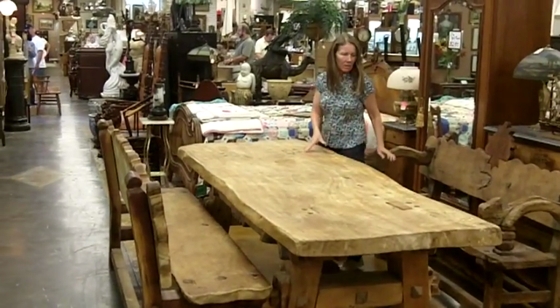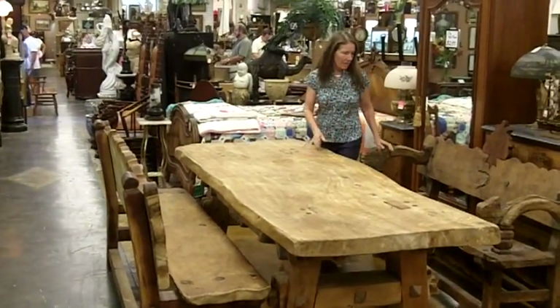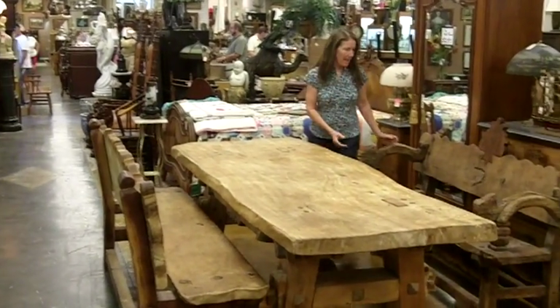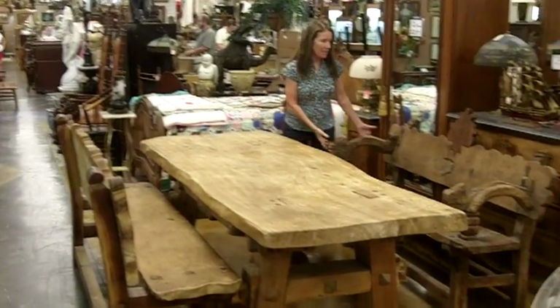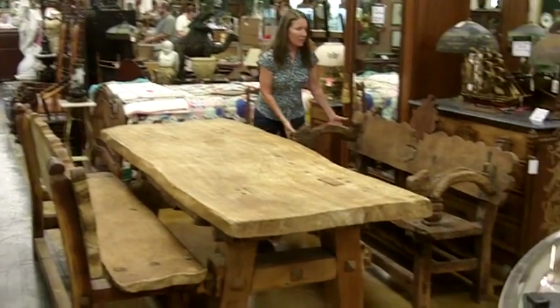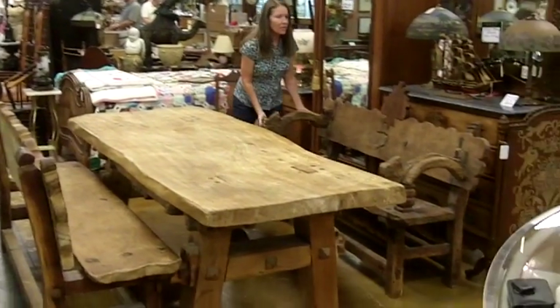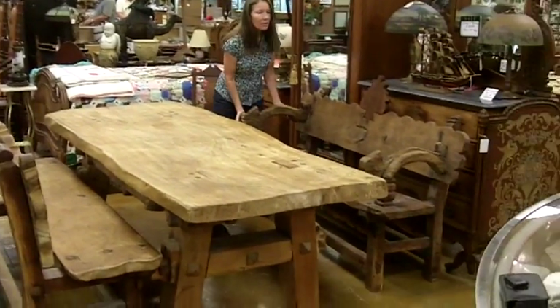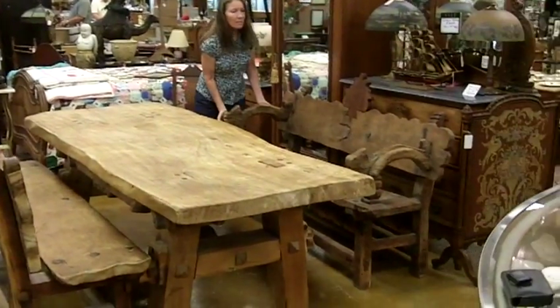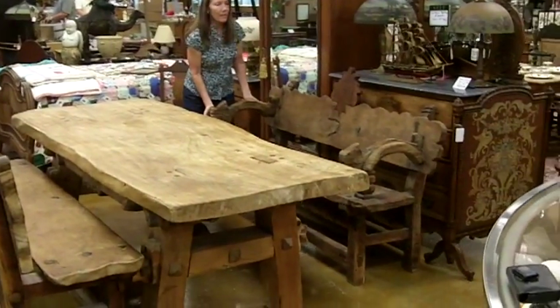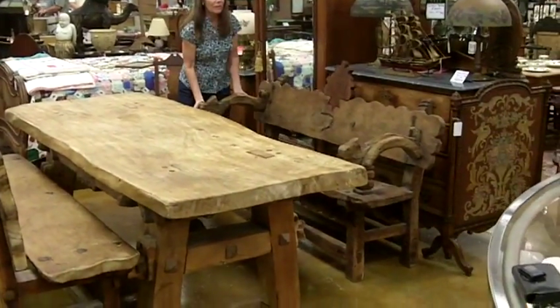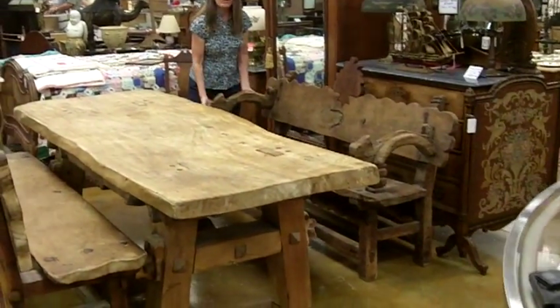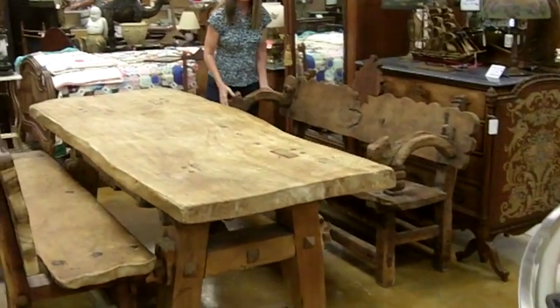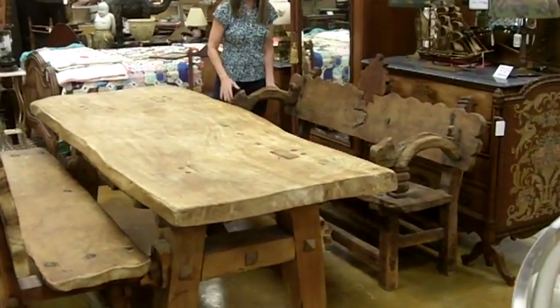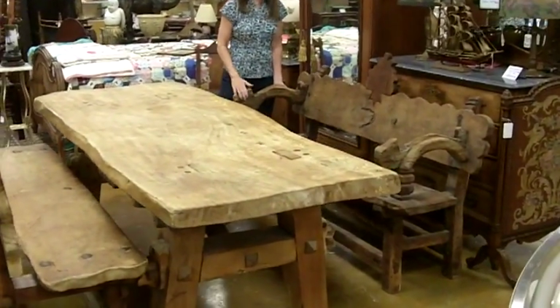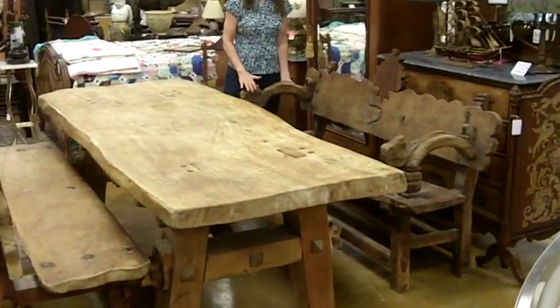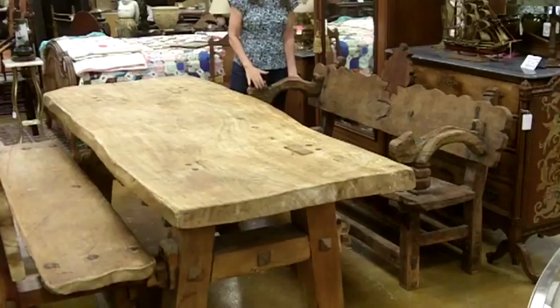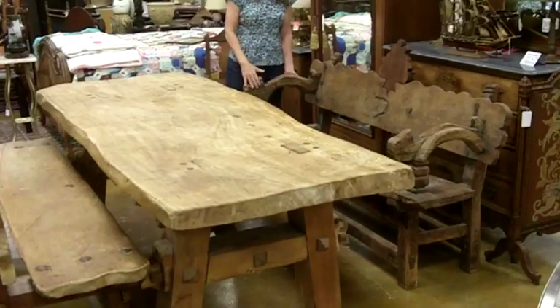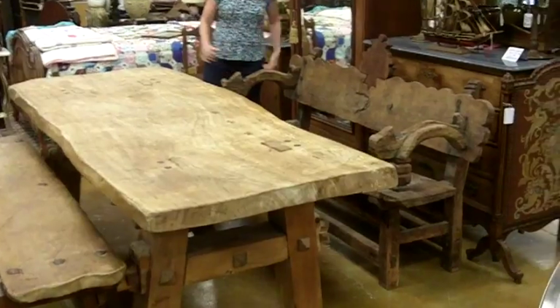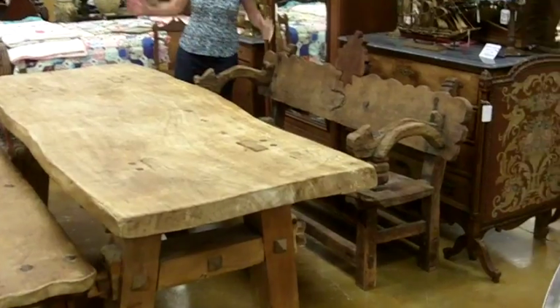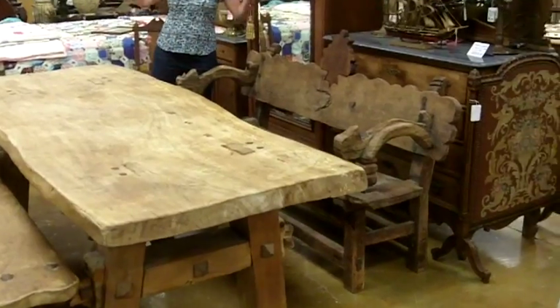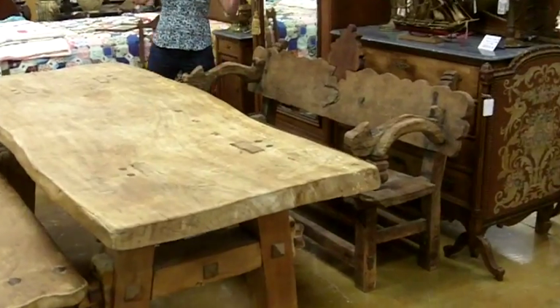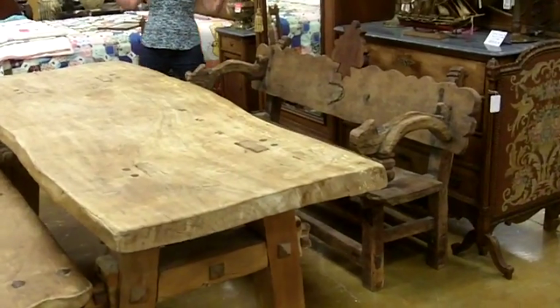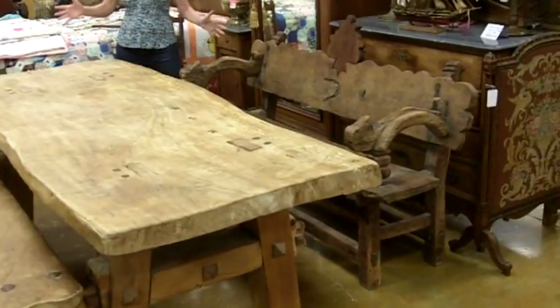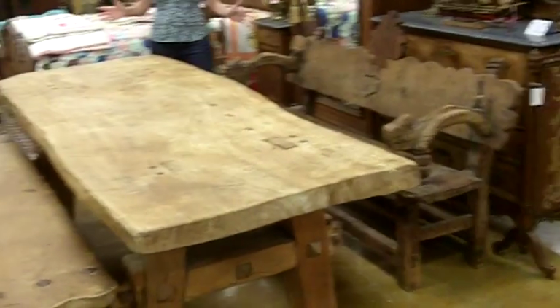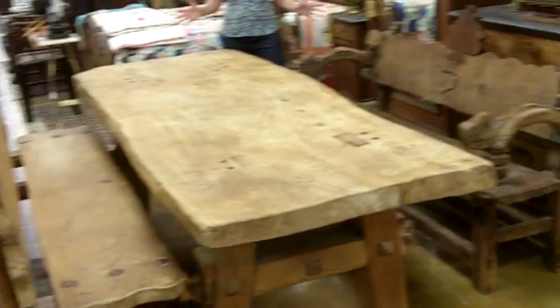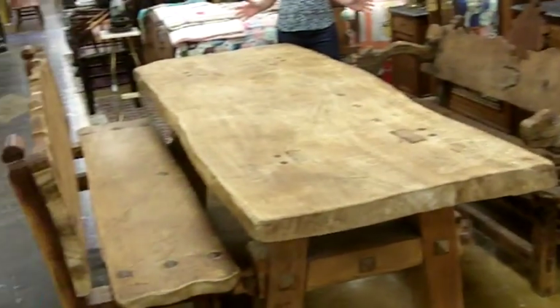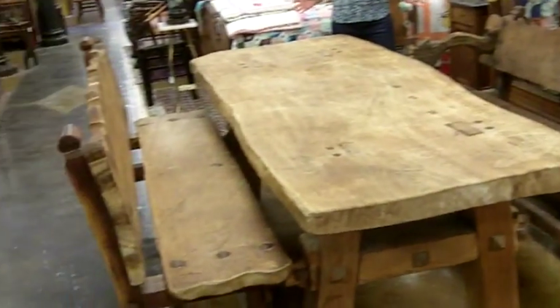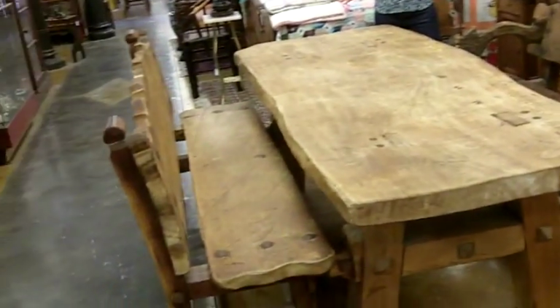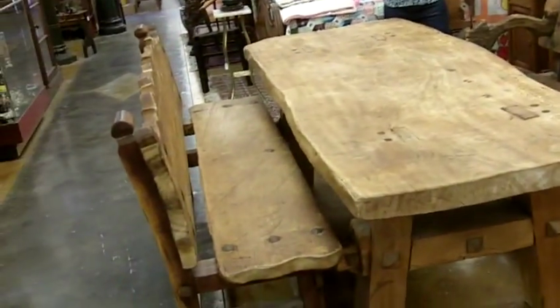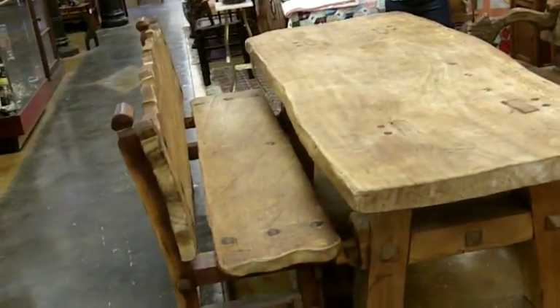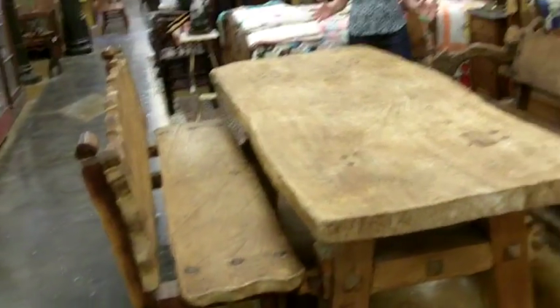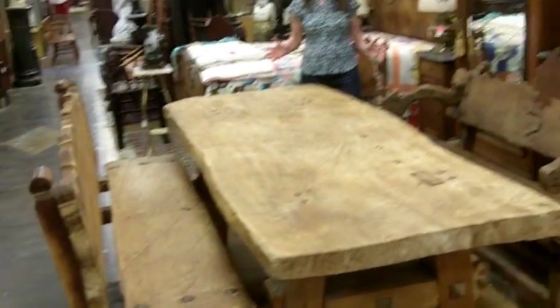Chairs, benches — big, sturdy, solid benches. This will definitely wow the crowds.